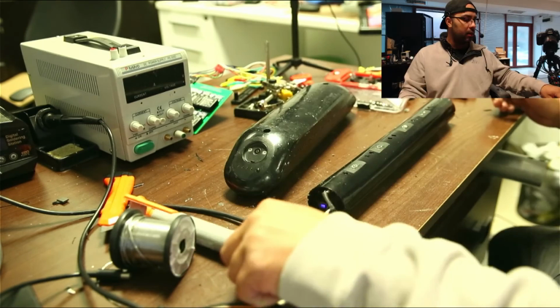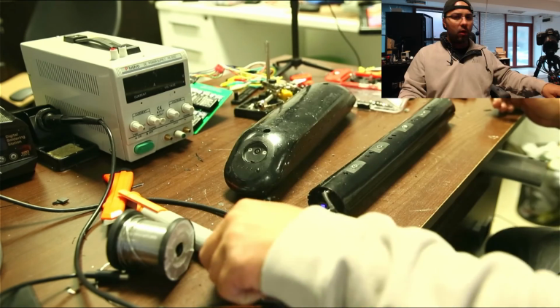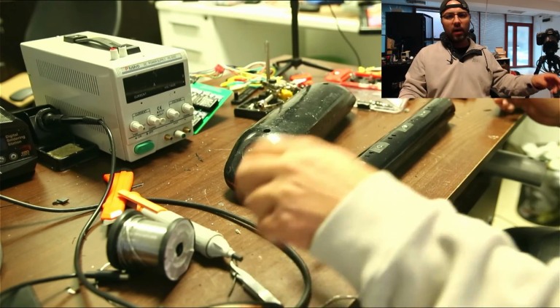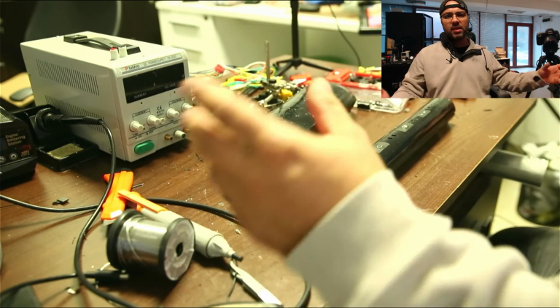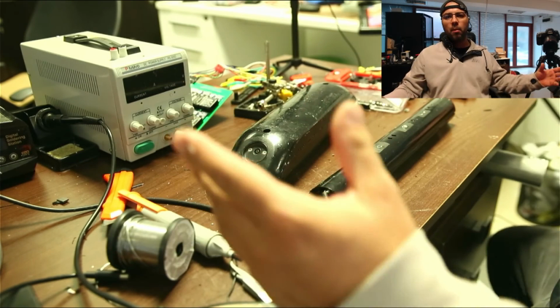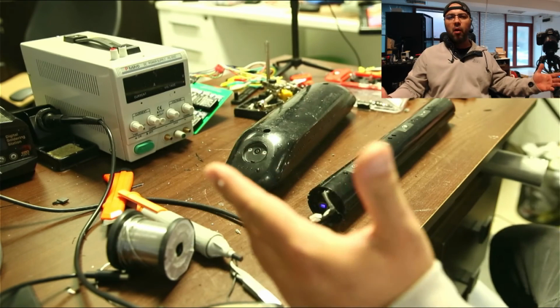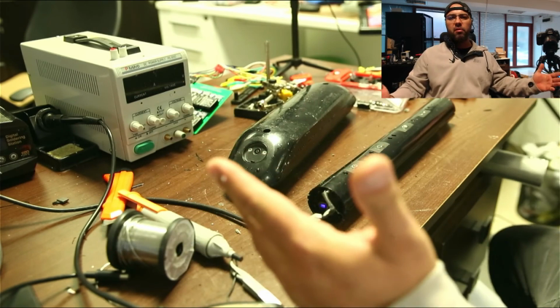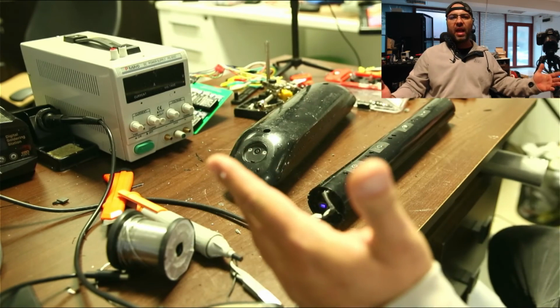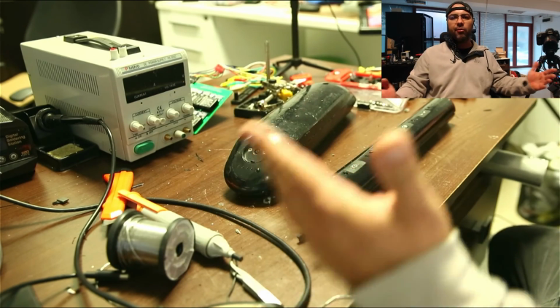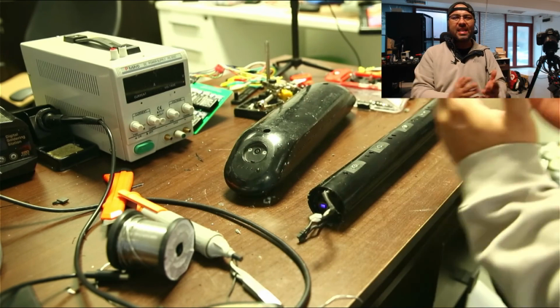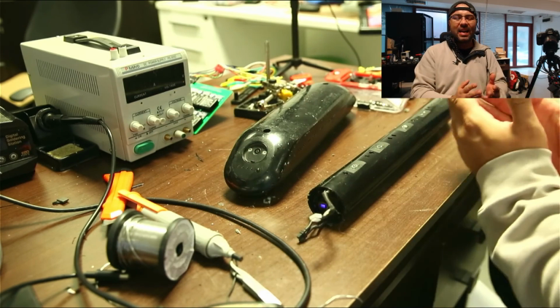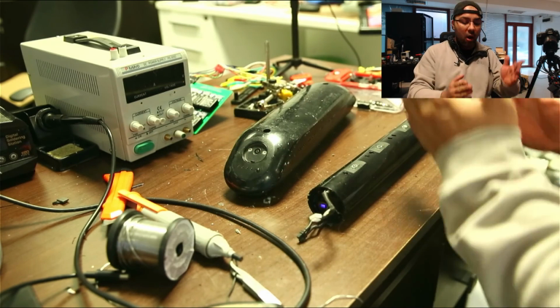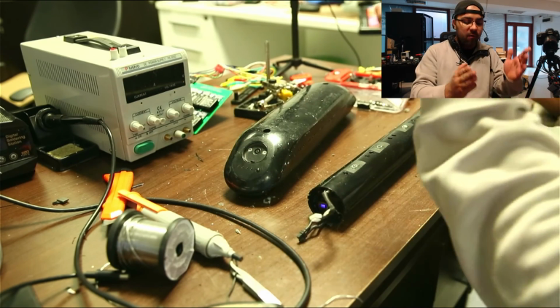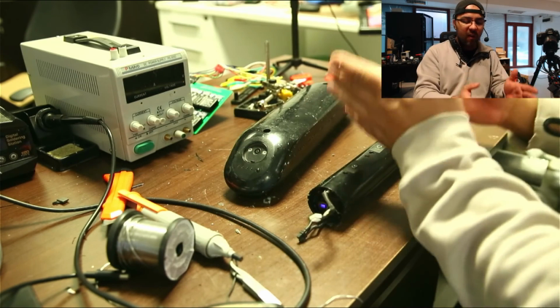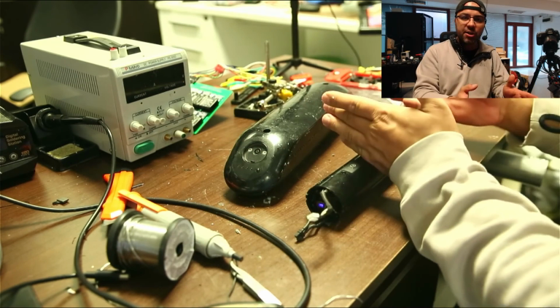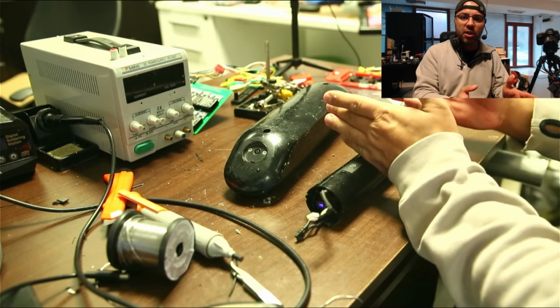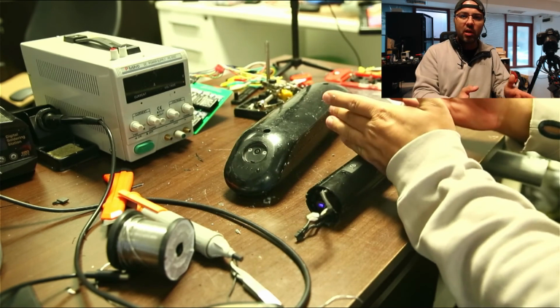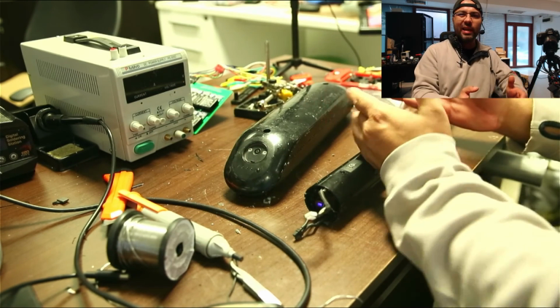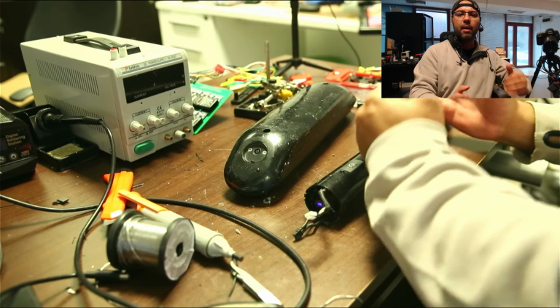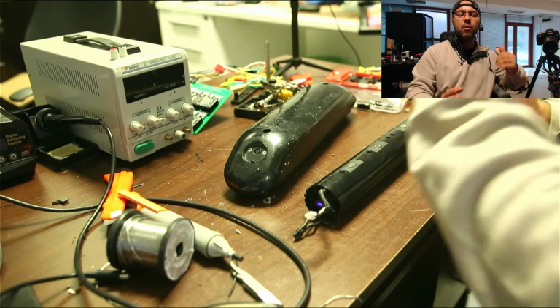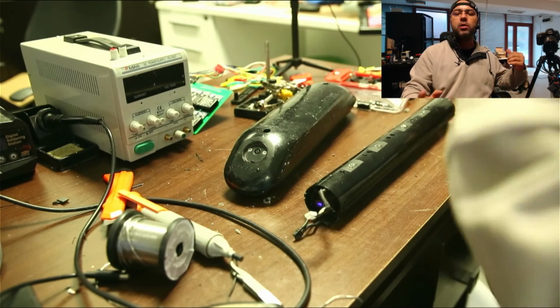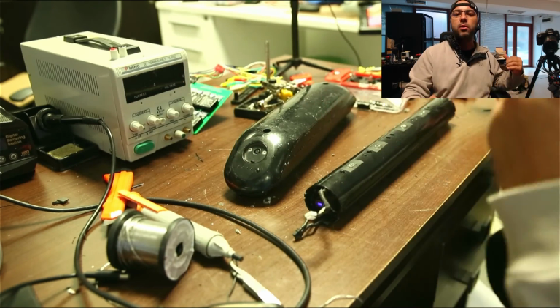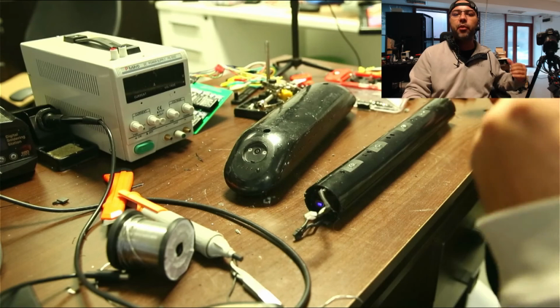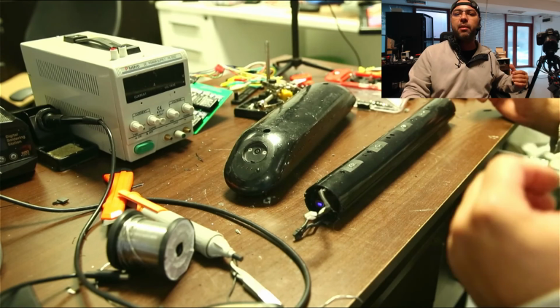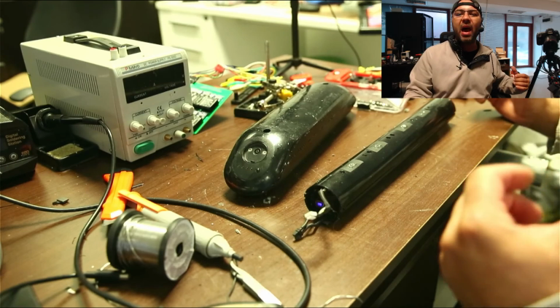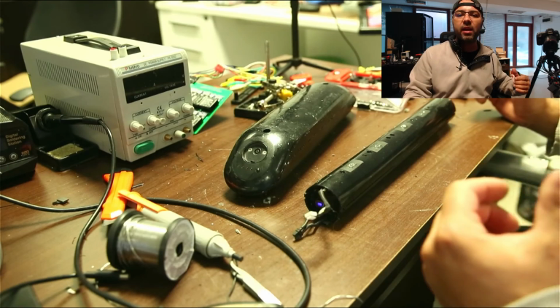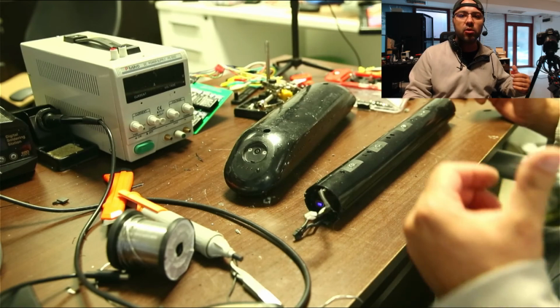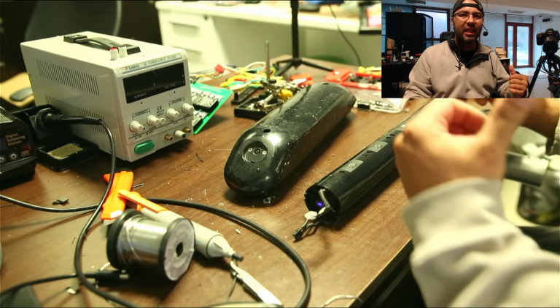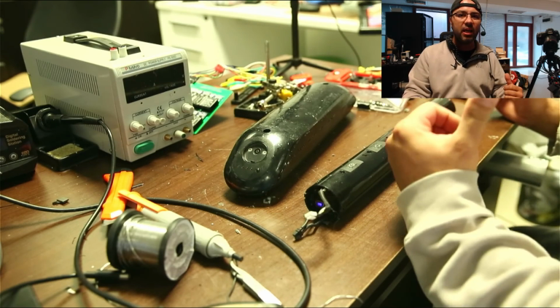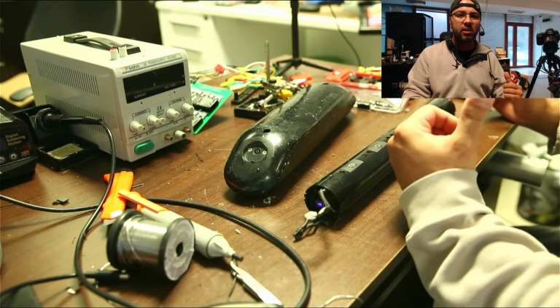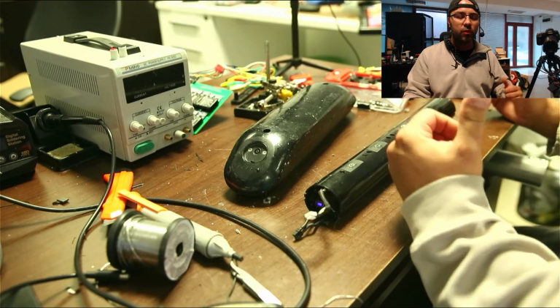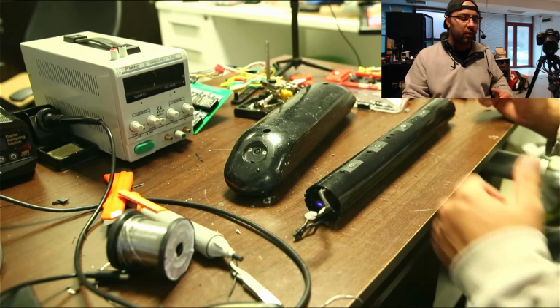Both batteries are now functional and I'm going to put them back into the e-scooter.